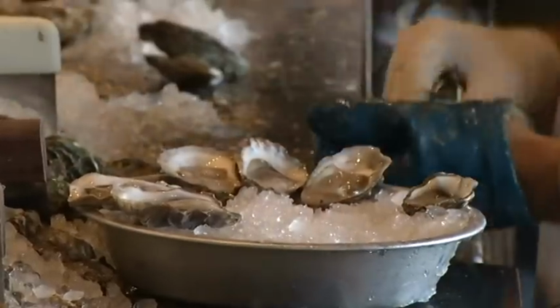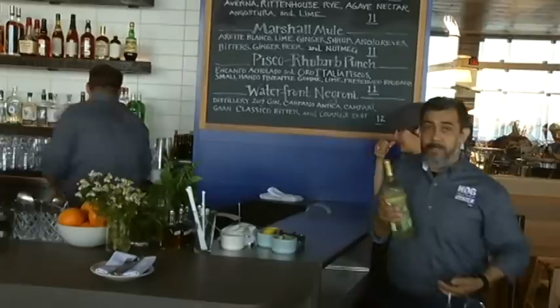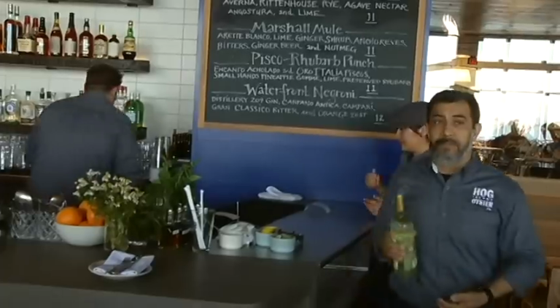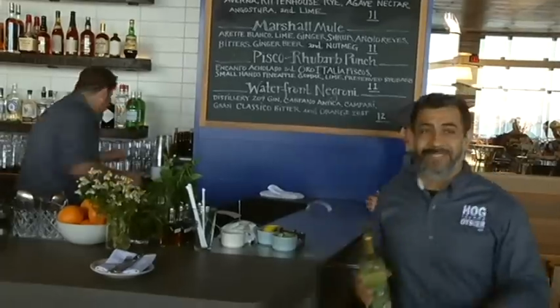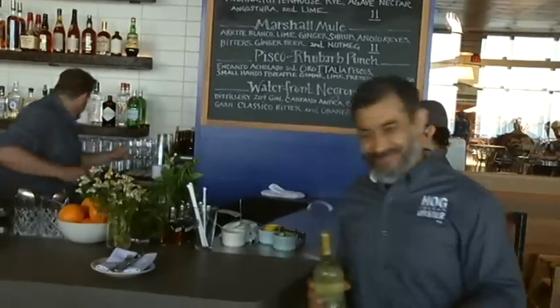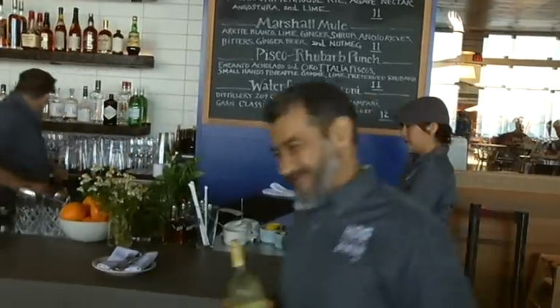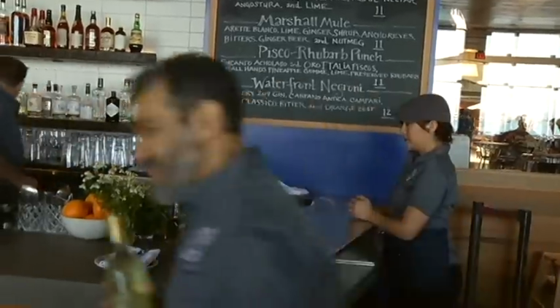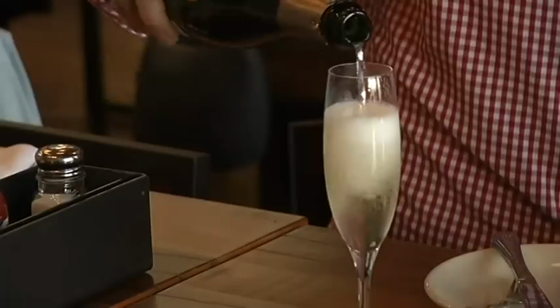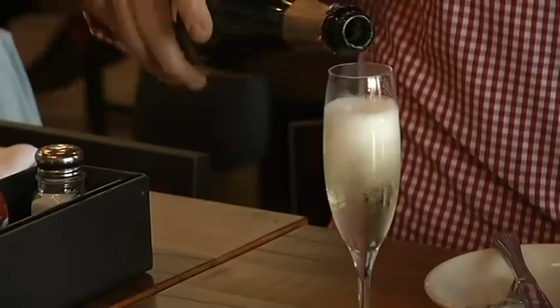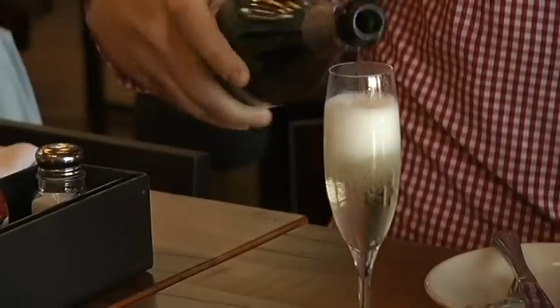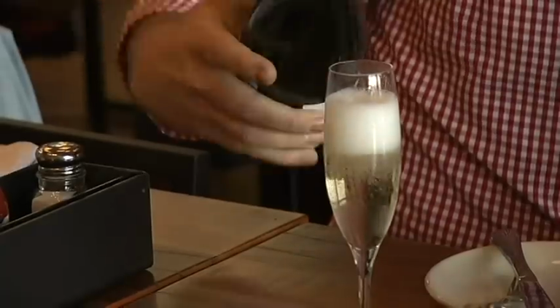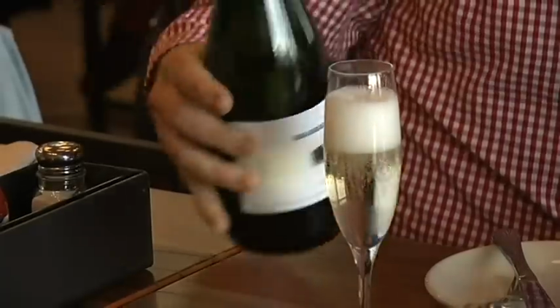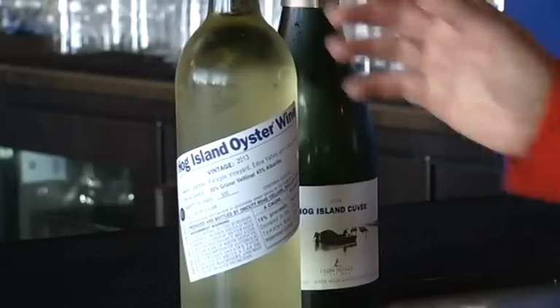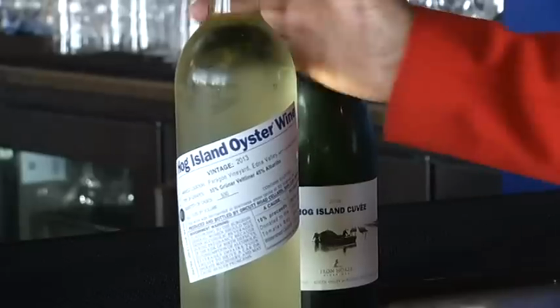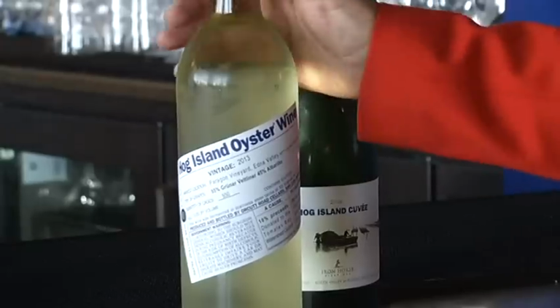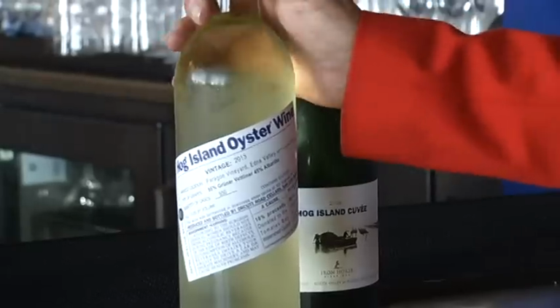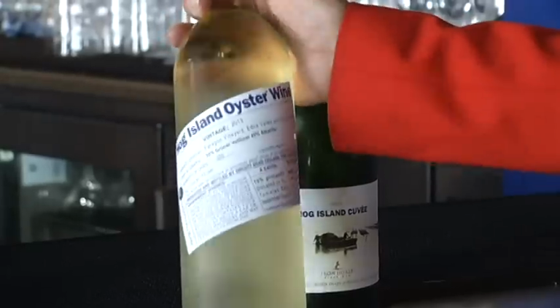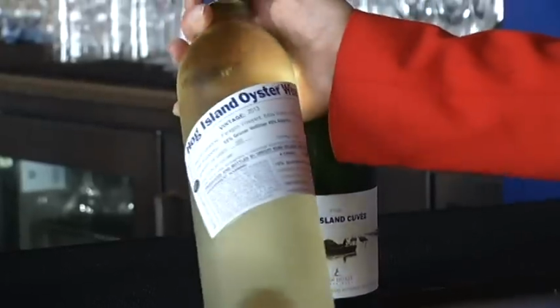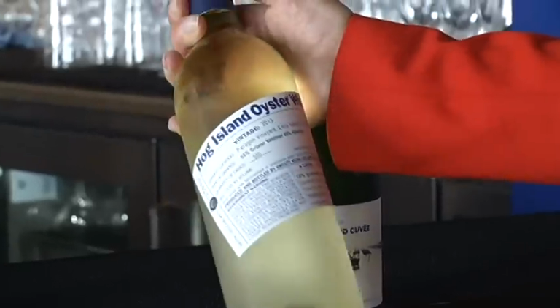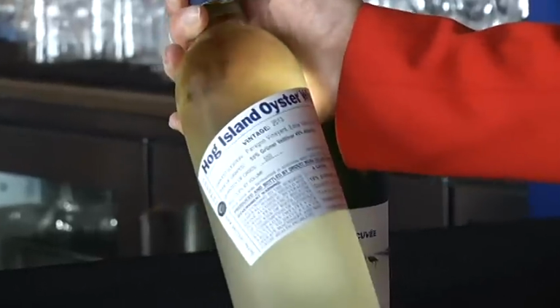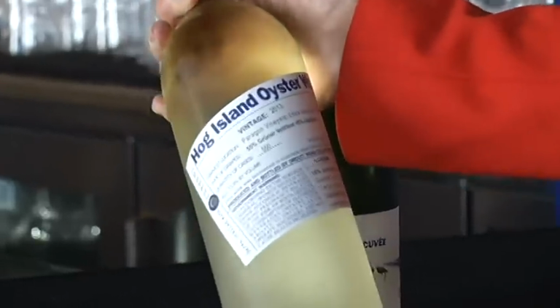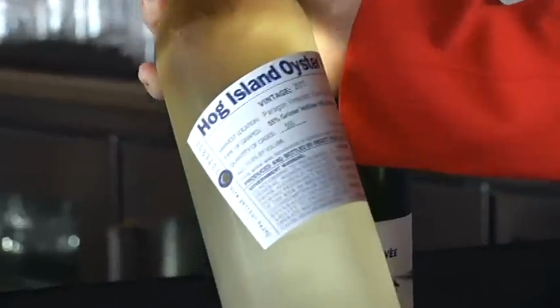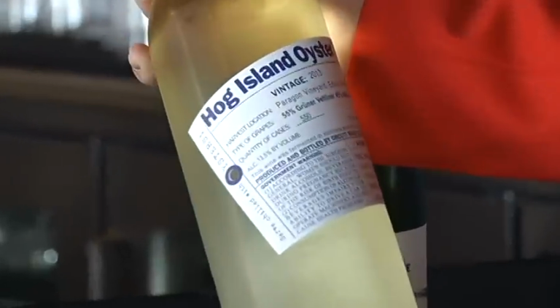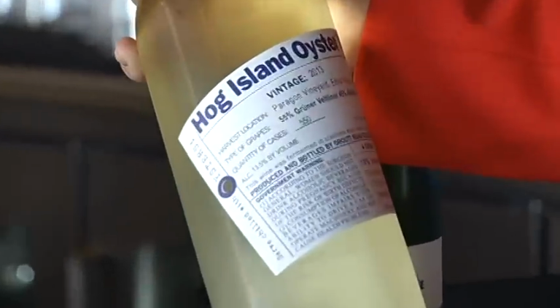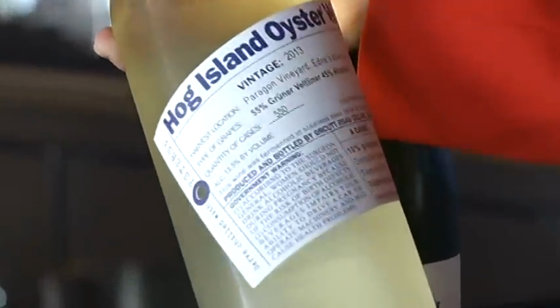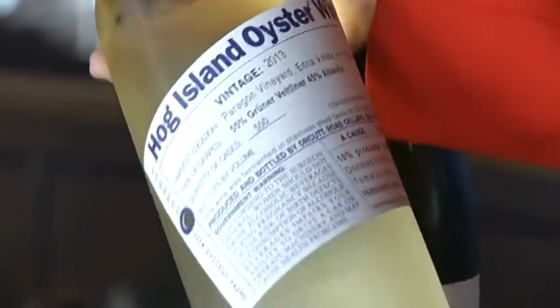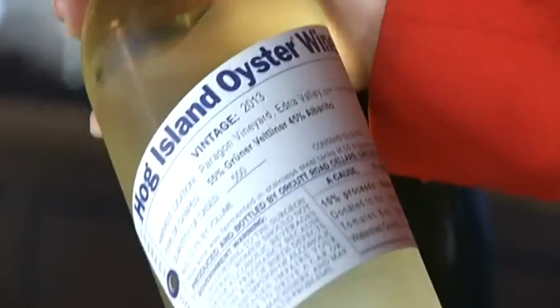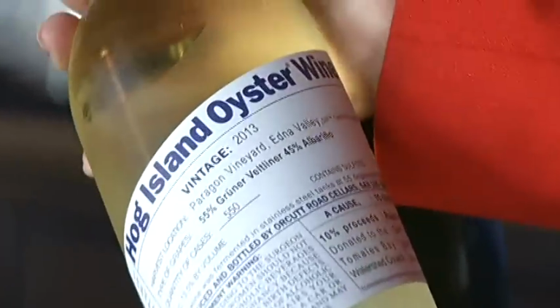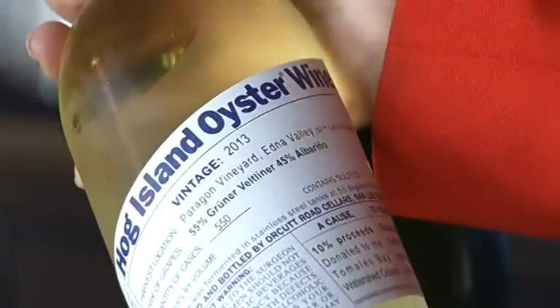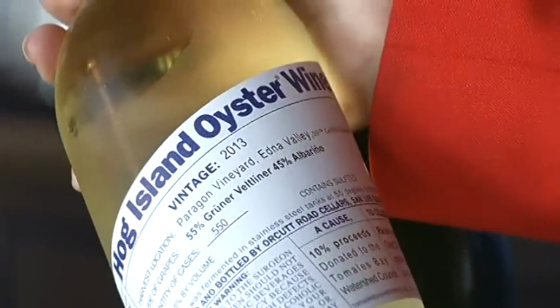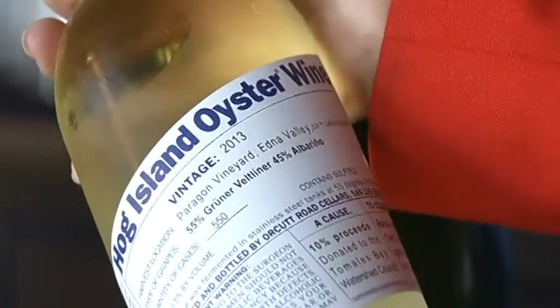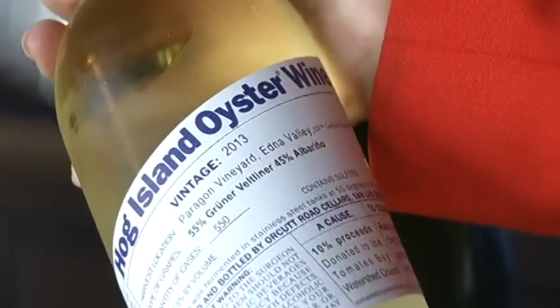And you'll want to wash down that oyster with a good bubbly or a white. And contrary to the label, no oysters were harmed in making this oyster wine.